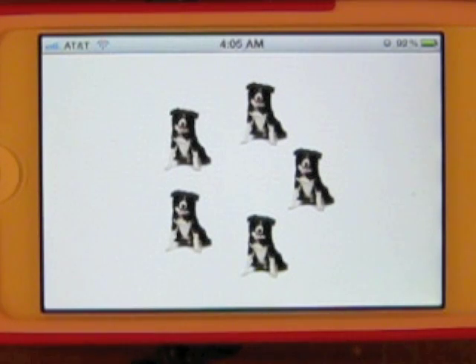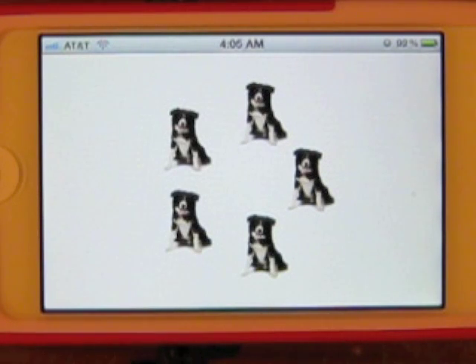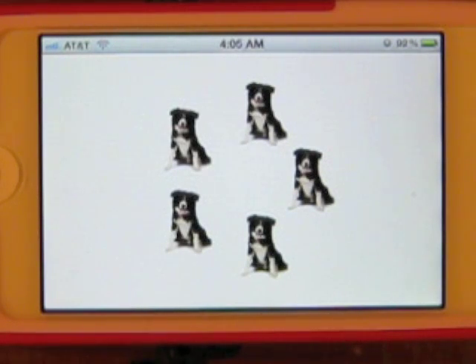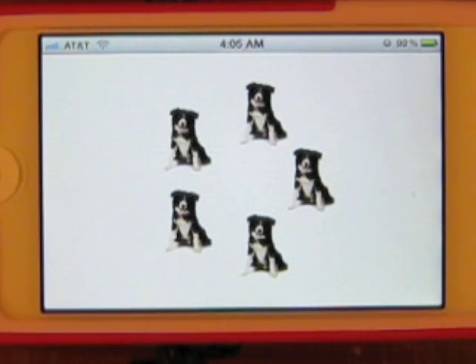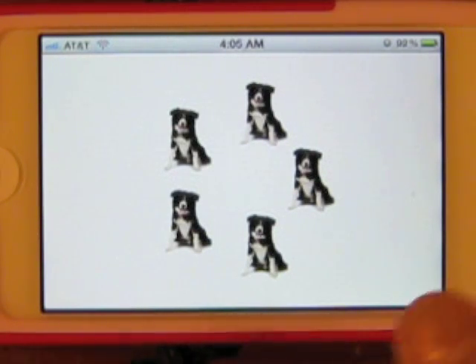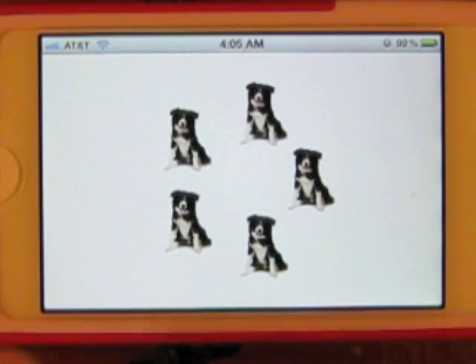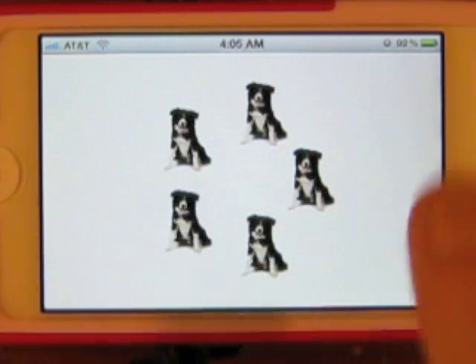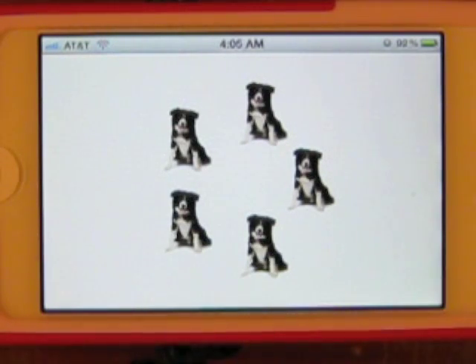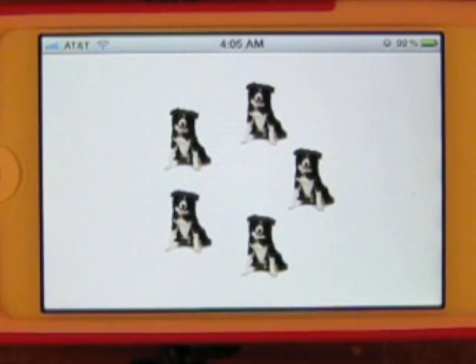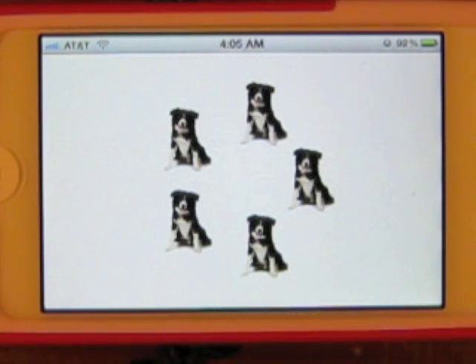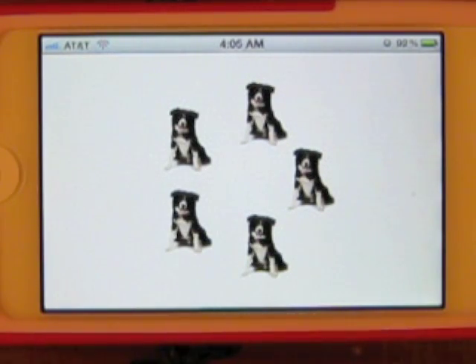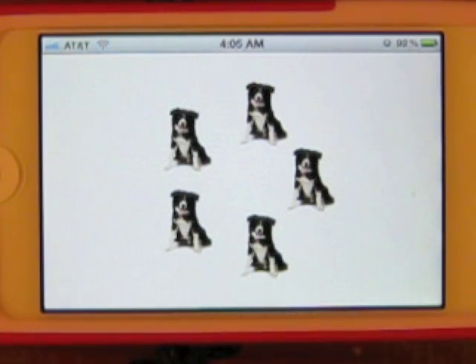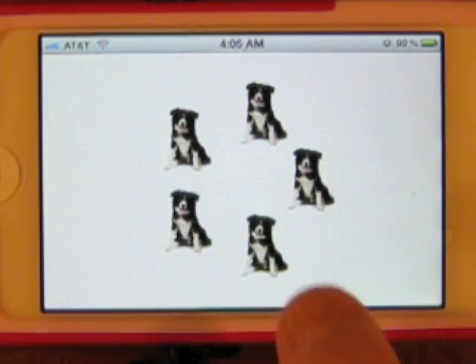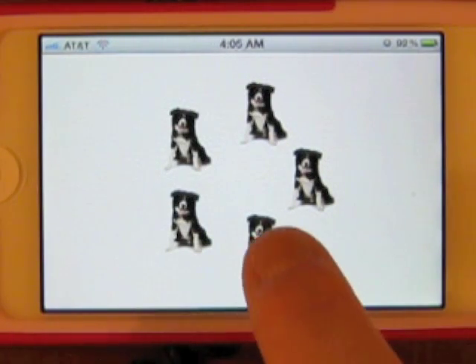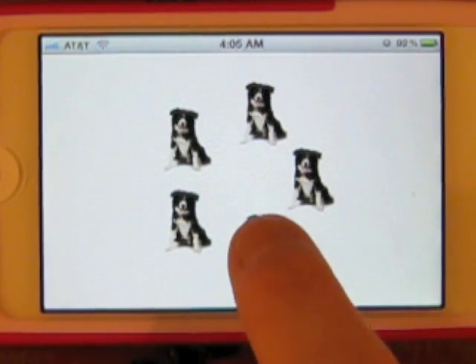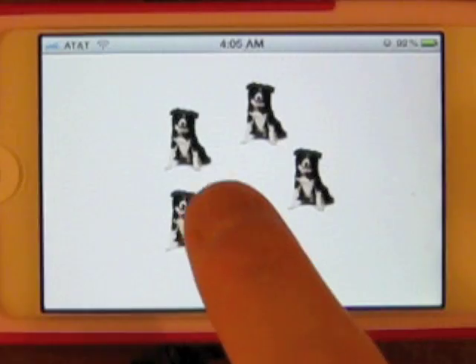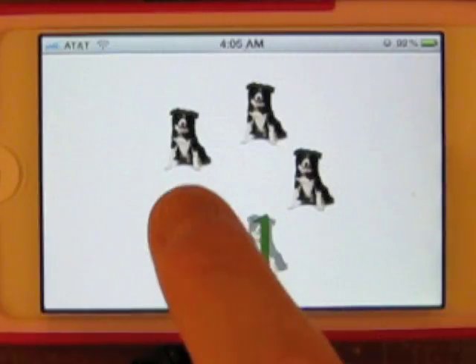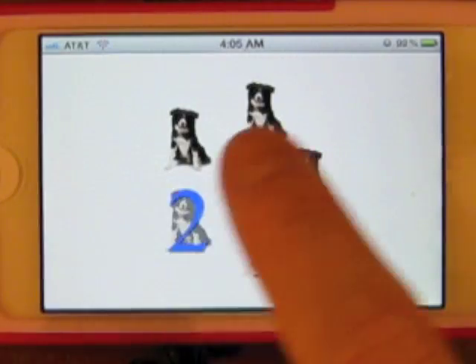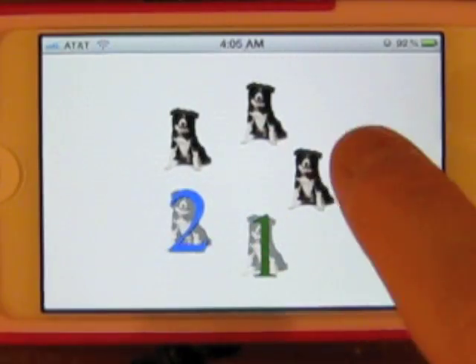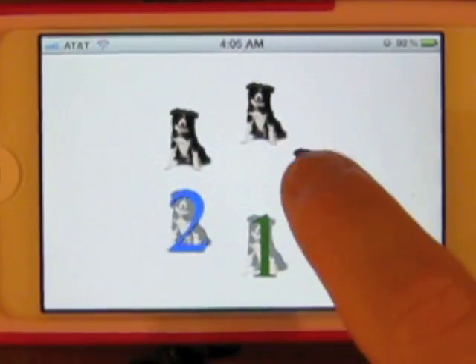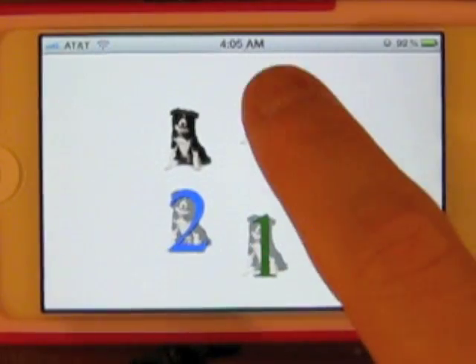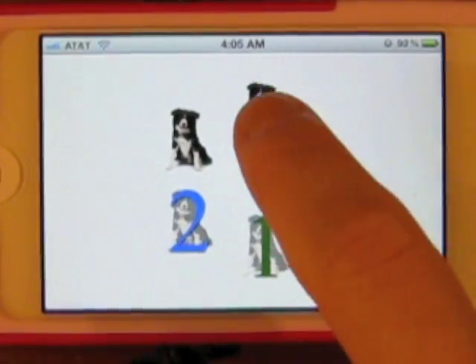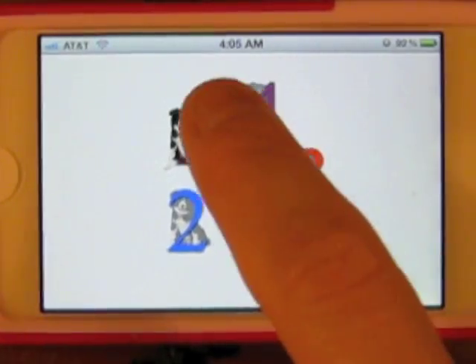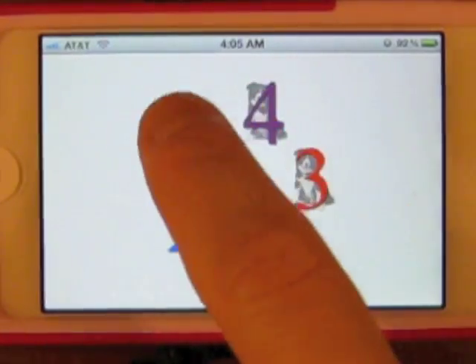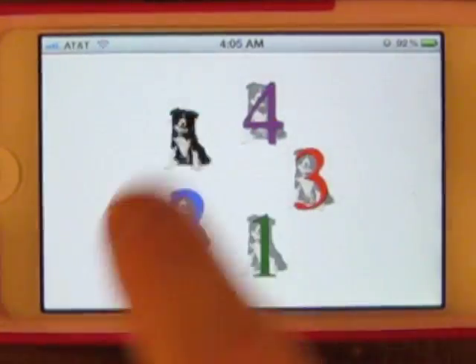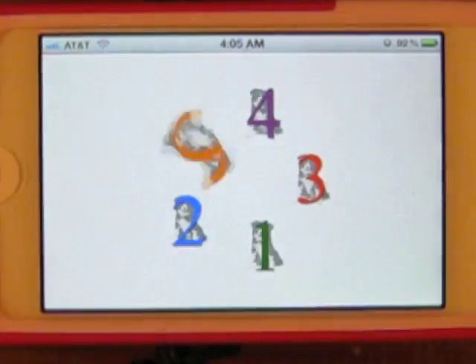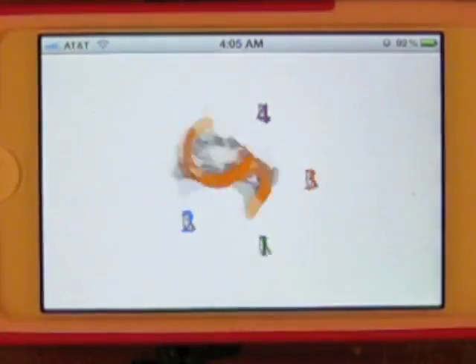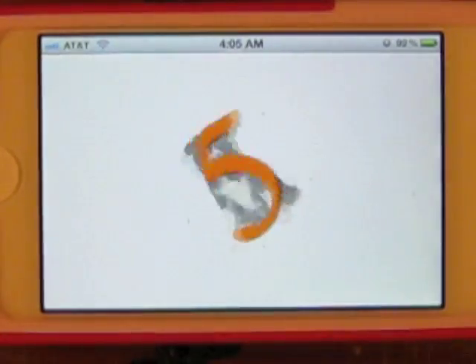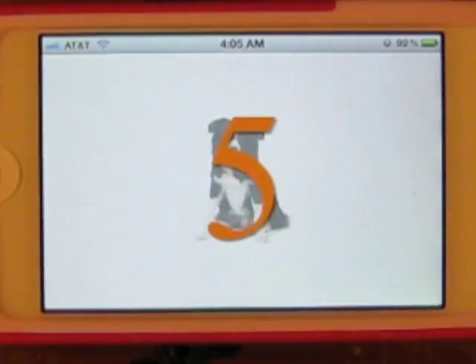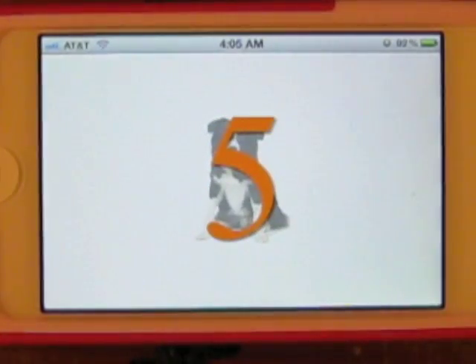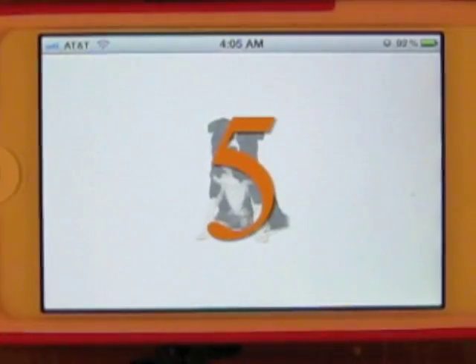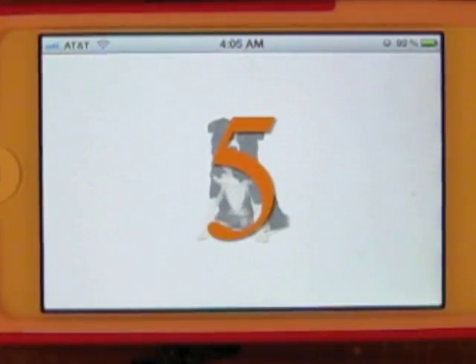Puppies. Some are in a circle and some are all scattered about. One, two, three, four, five. Dog. Fantastic!